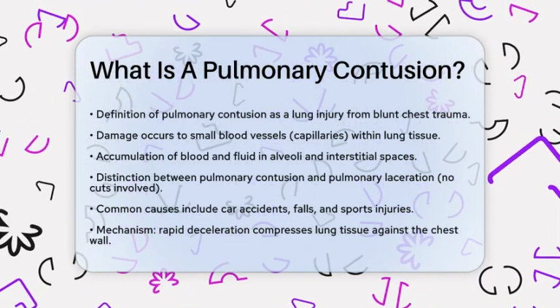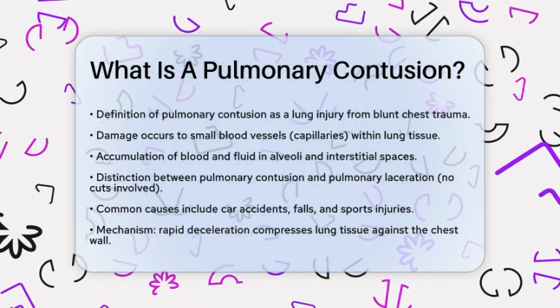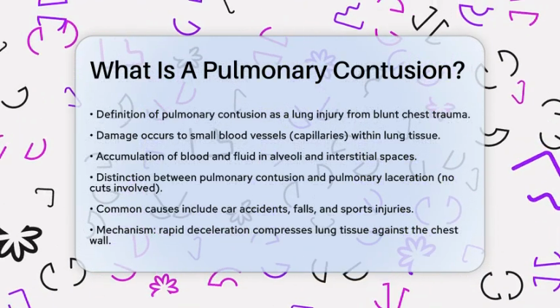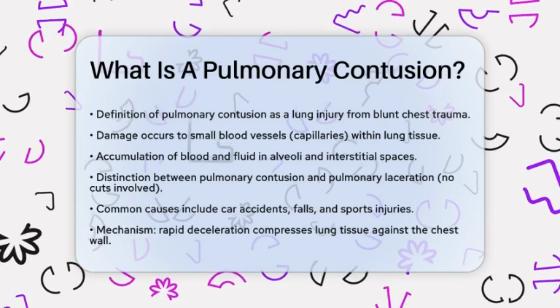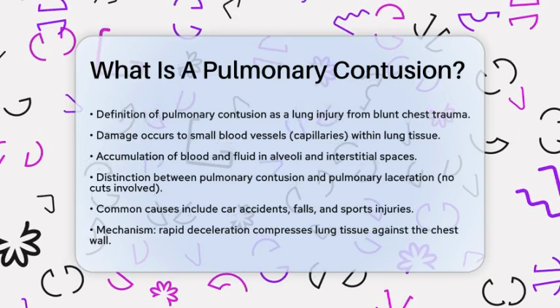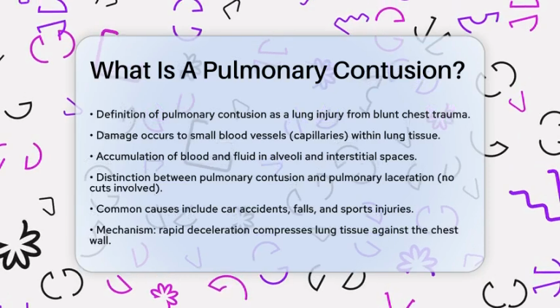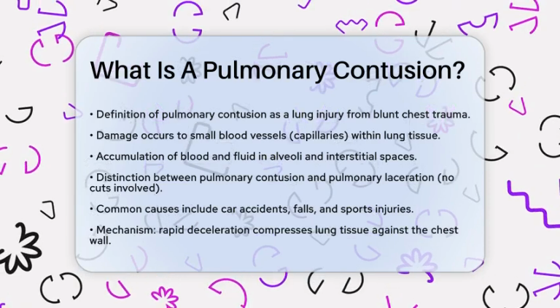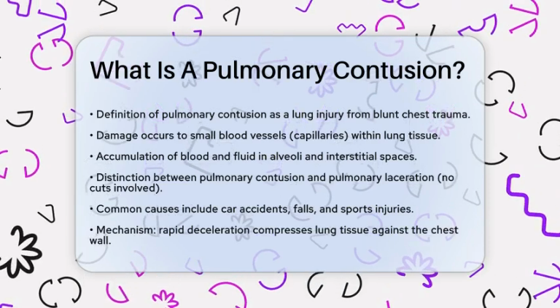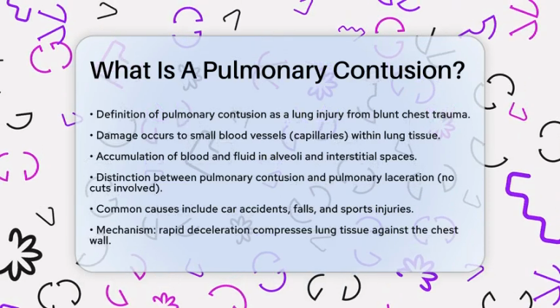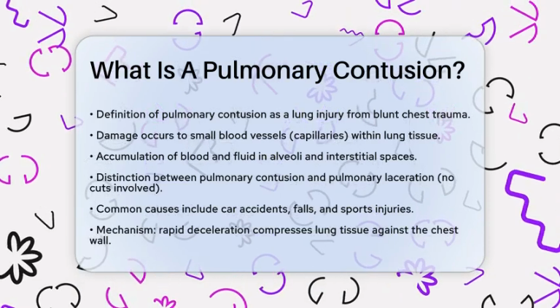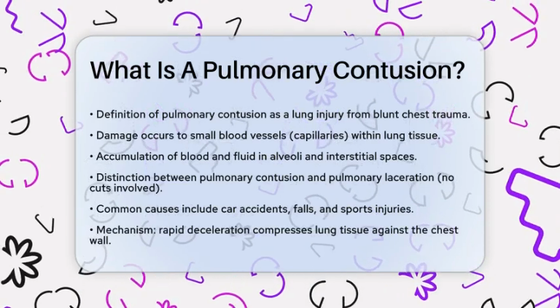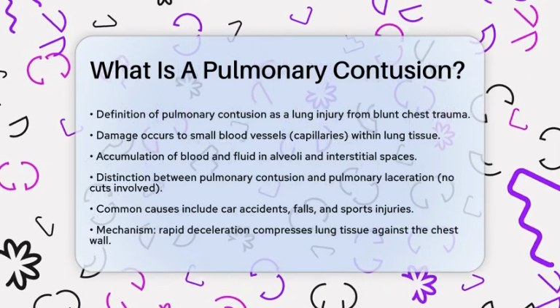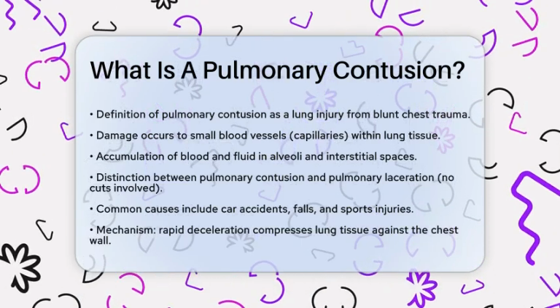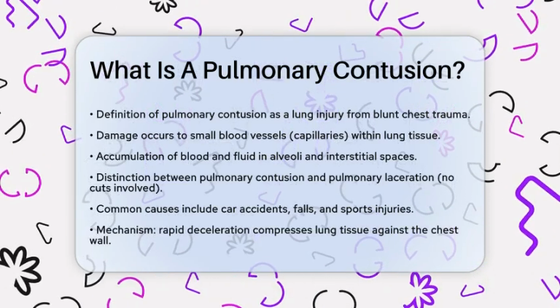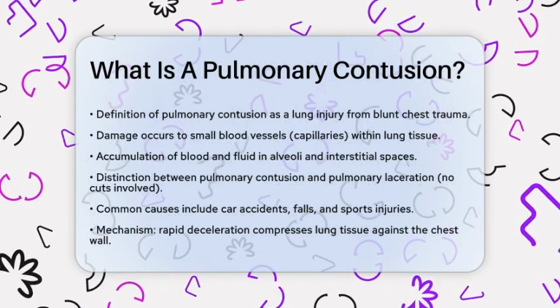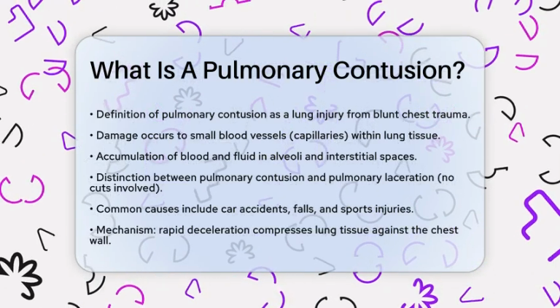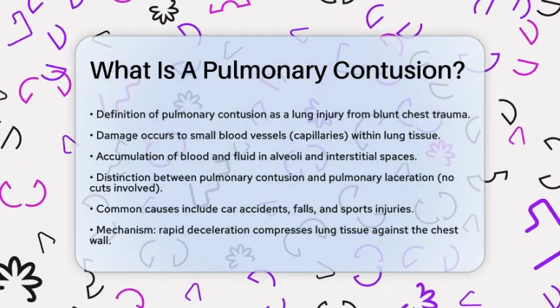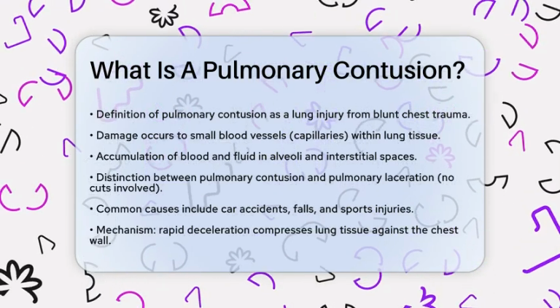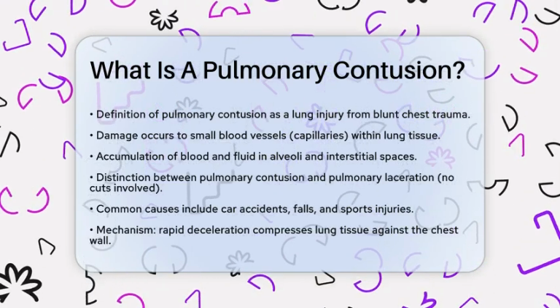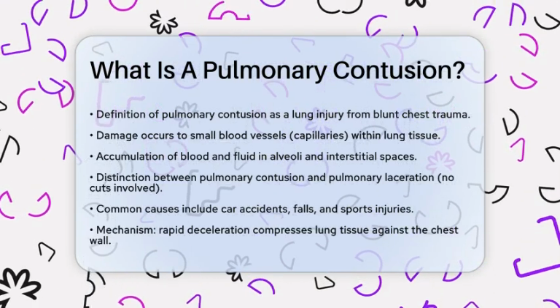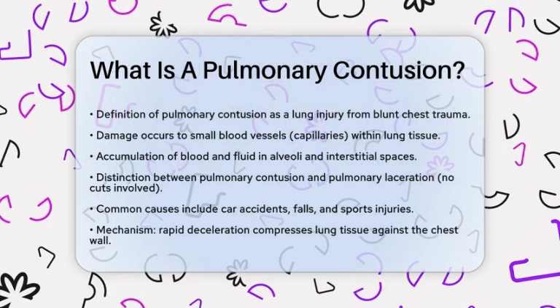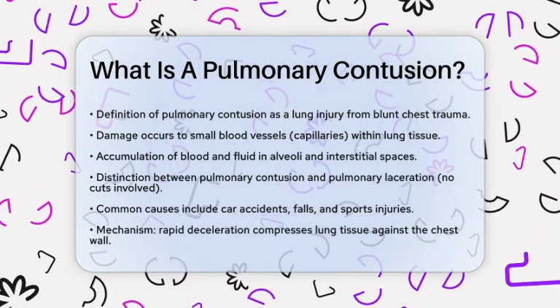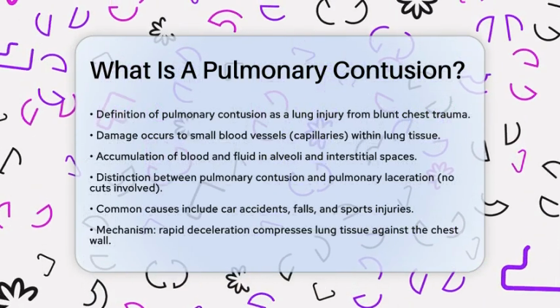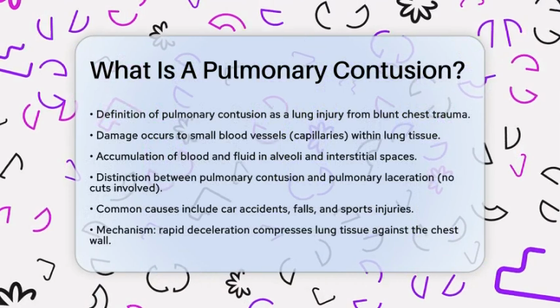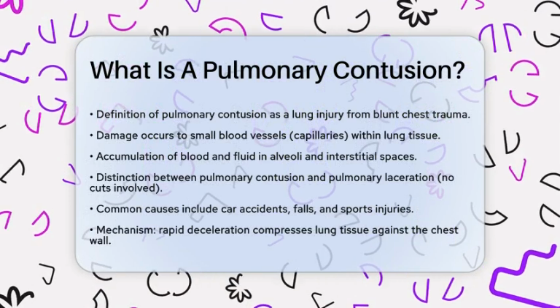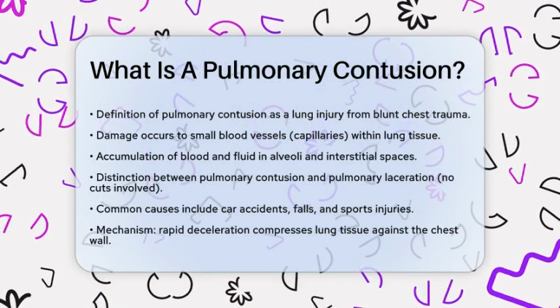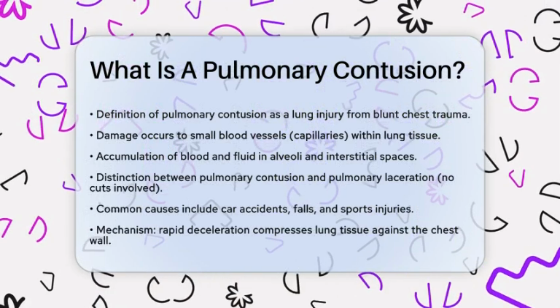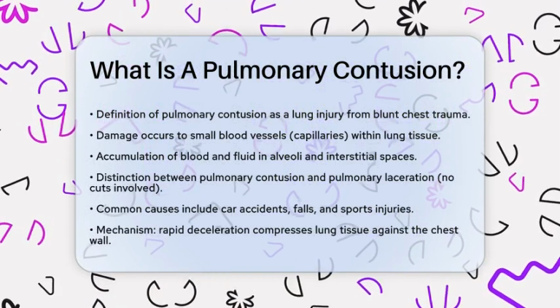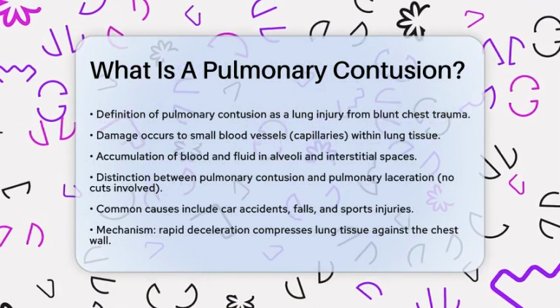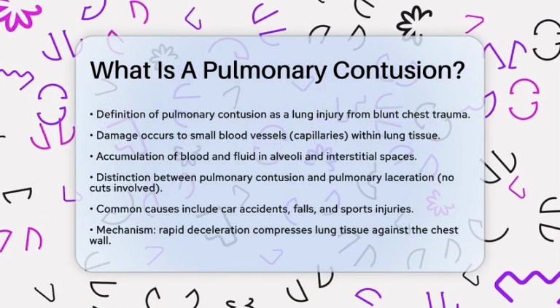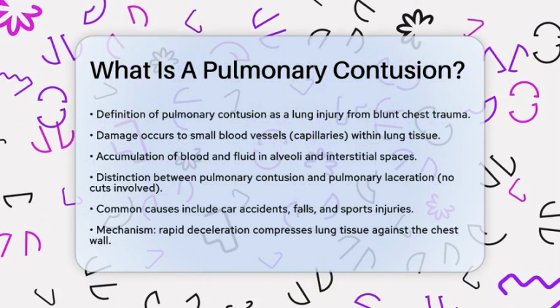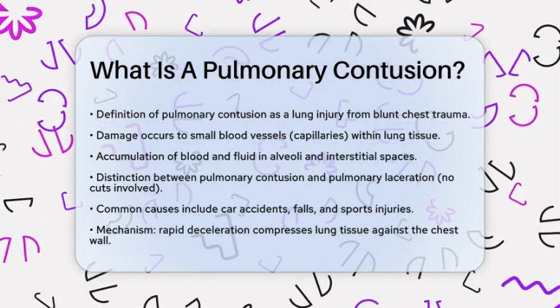And unlike a pulmonary laceration, which involves a tear in the lung tissue, a contusion does not involve any cuts.